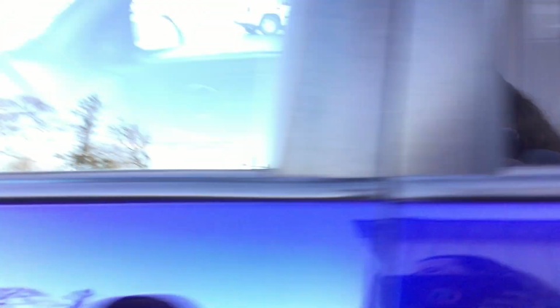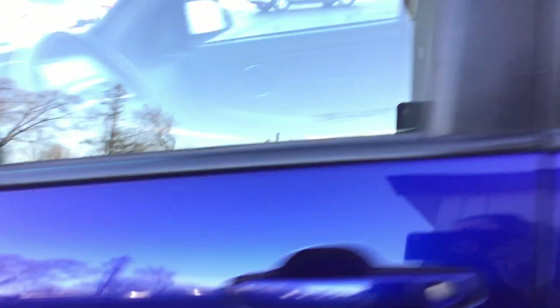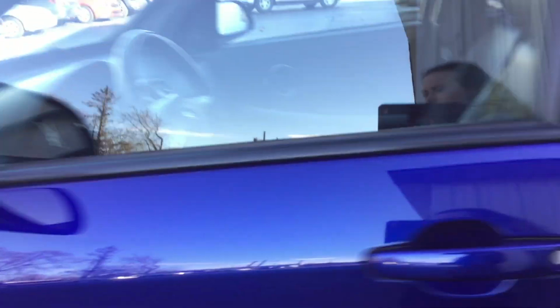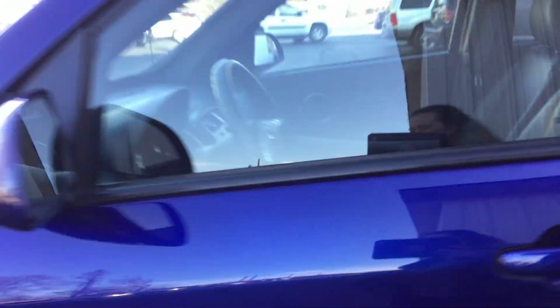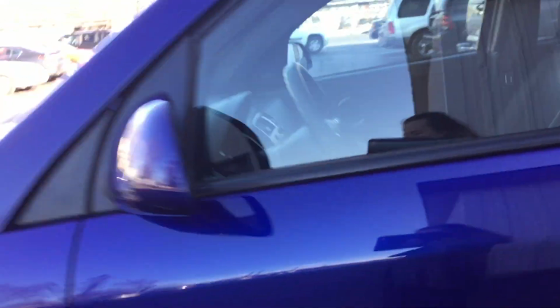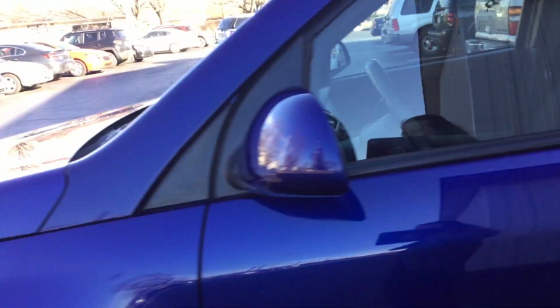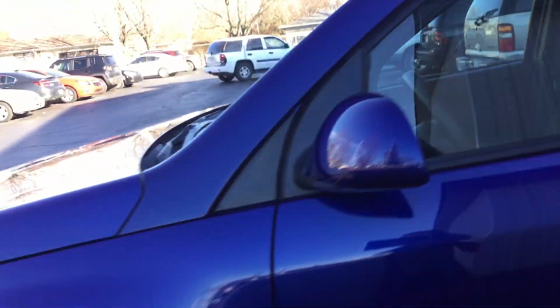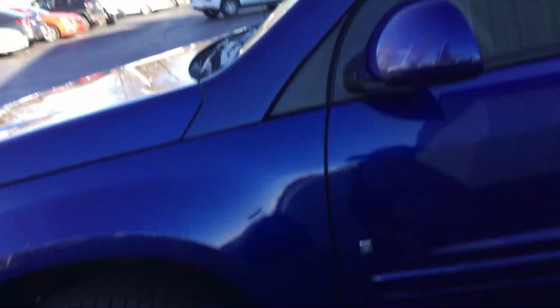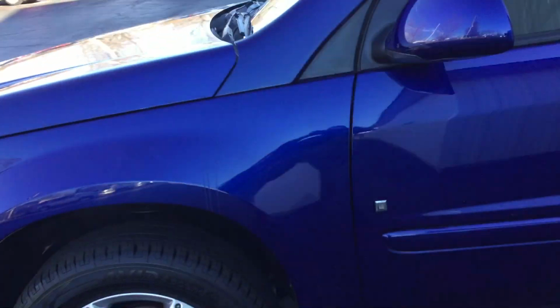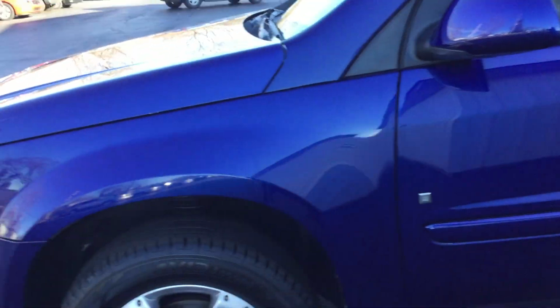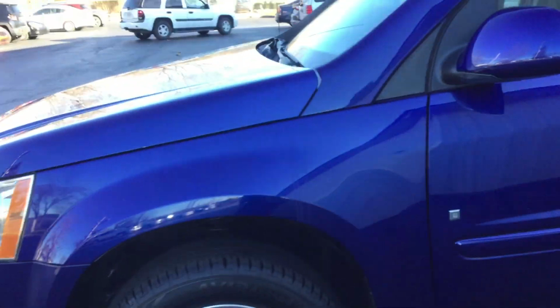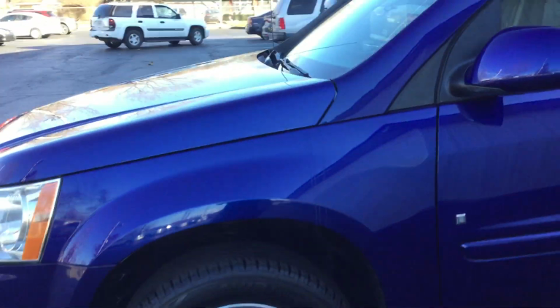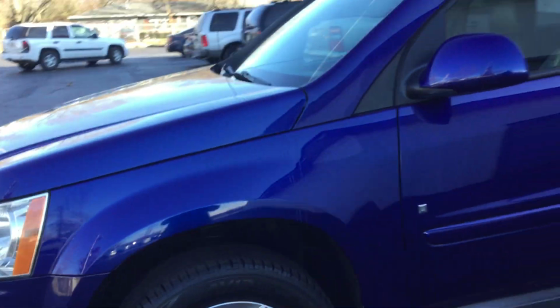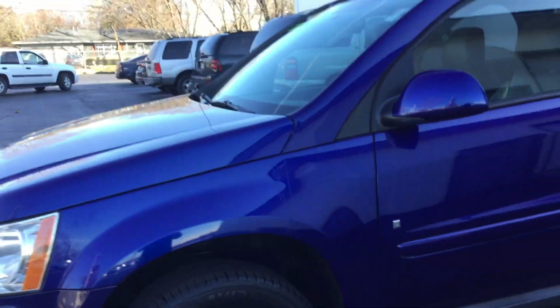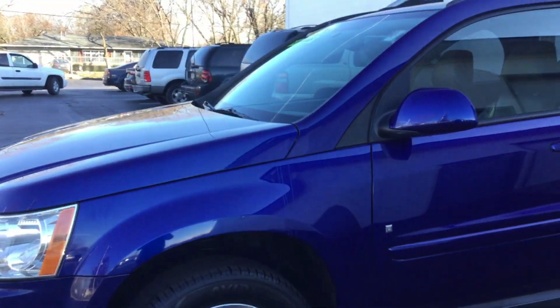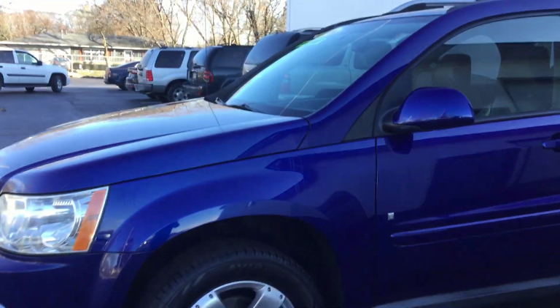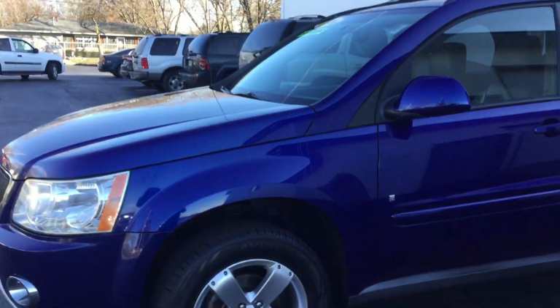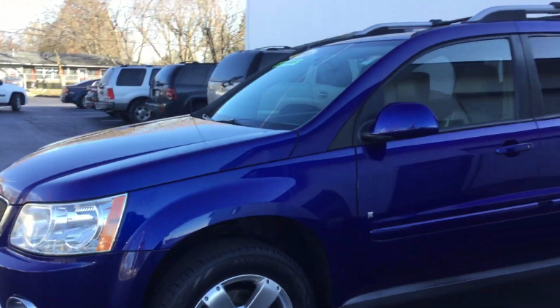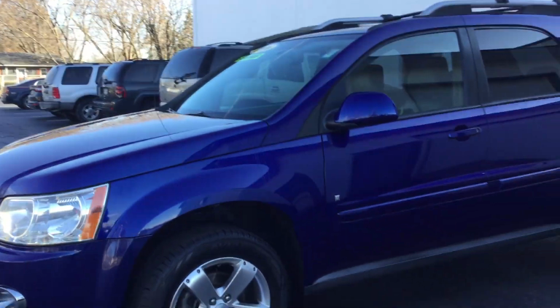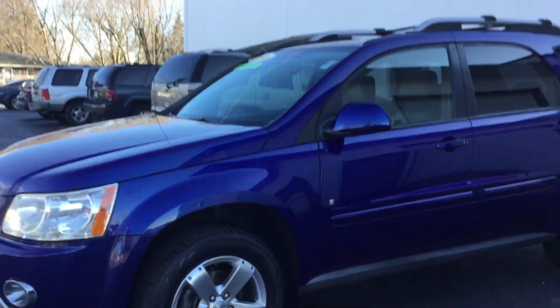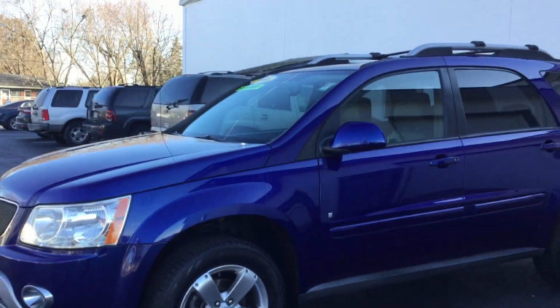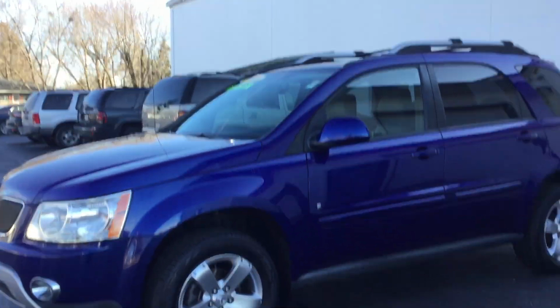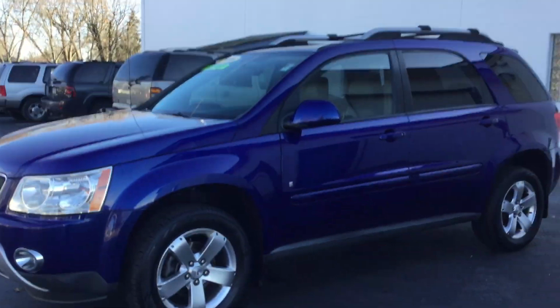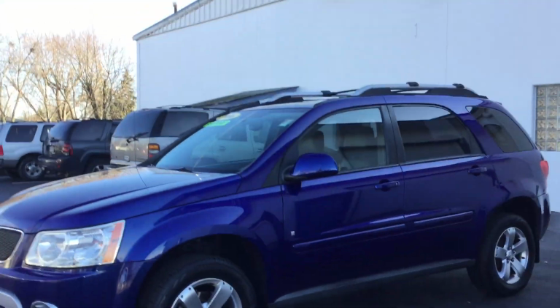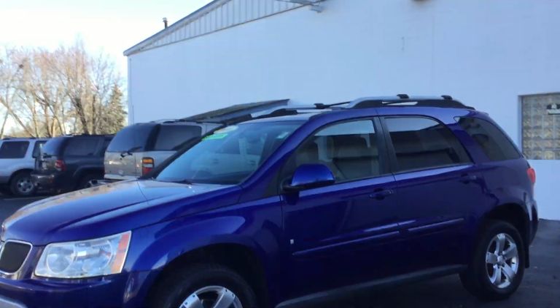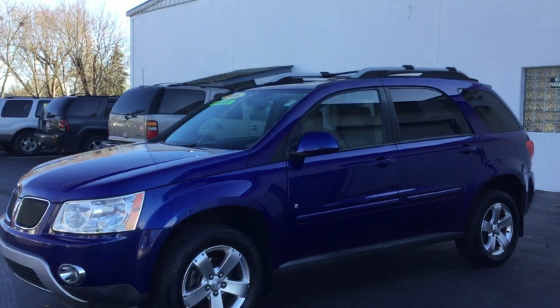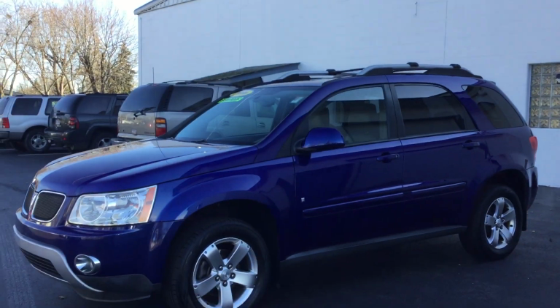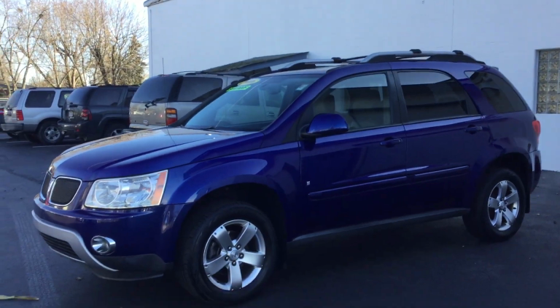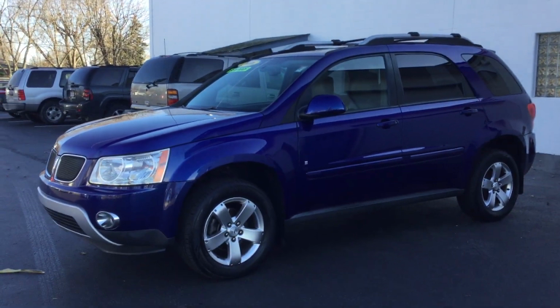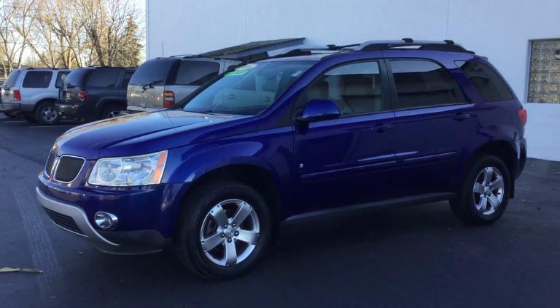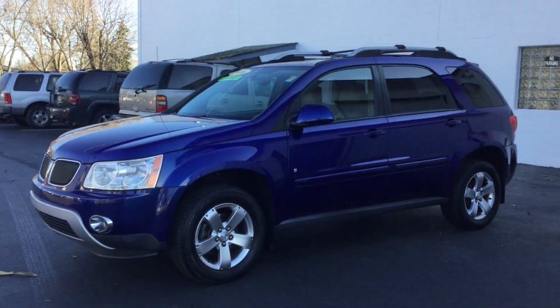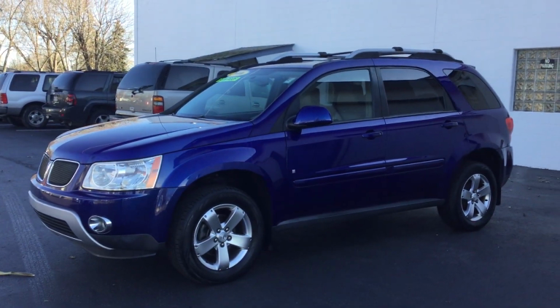I'm Carly with Smith Chevrolet and this is our 2006 Pontiac Torrent. Thank you.